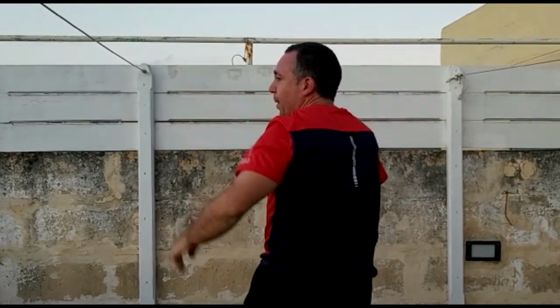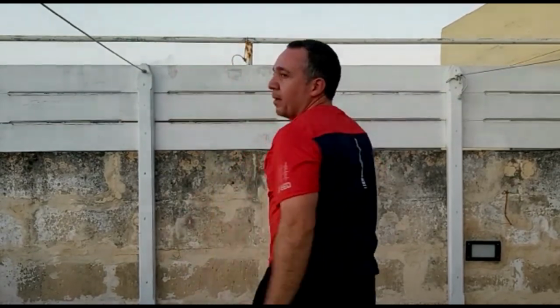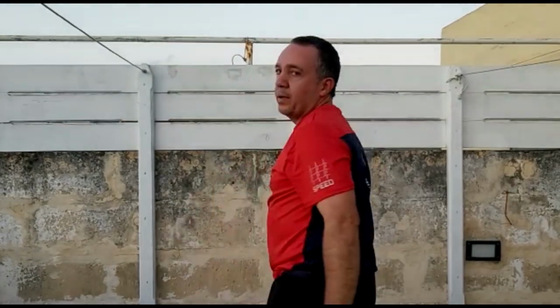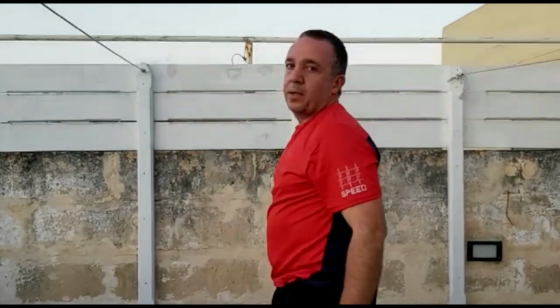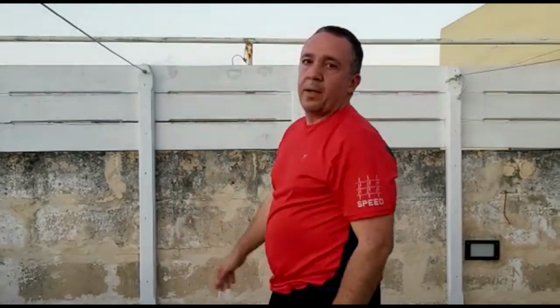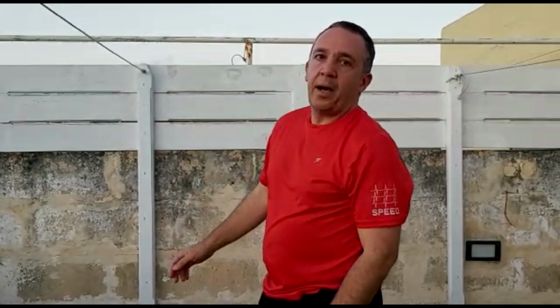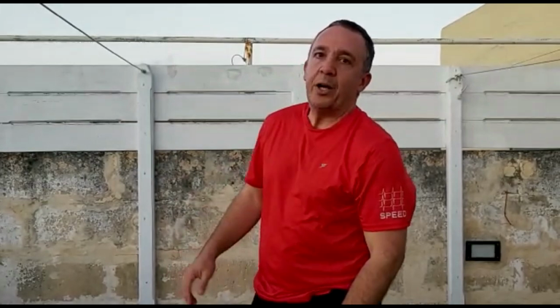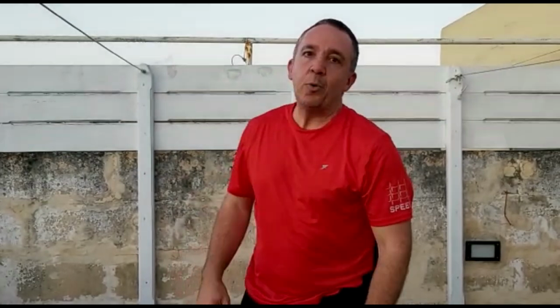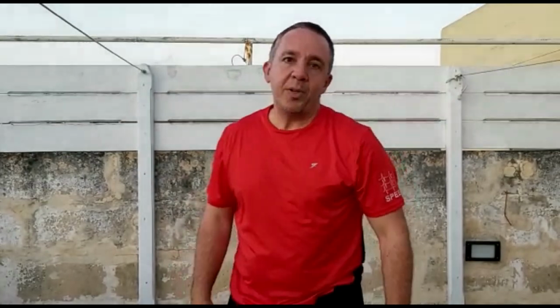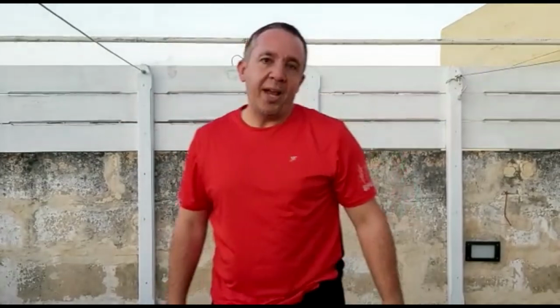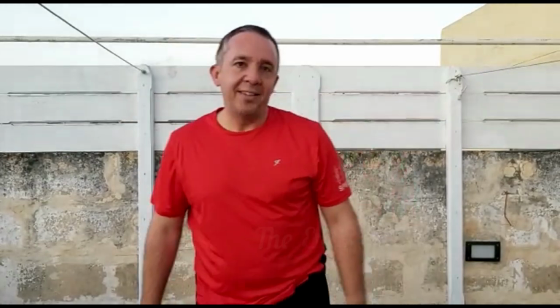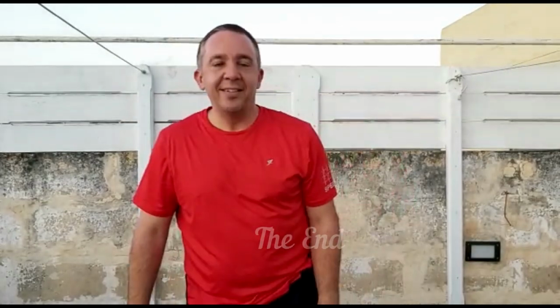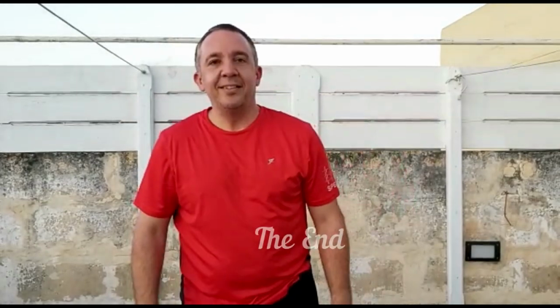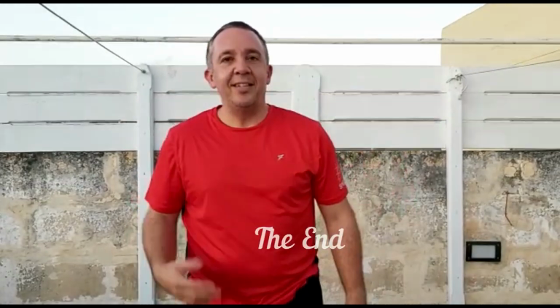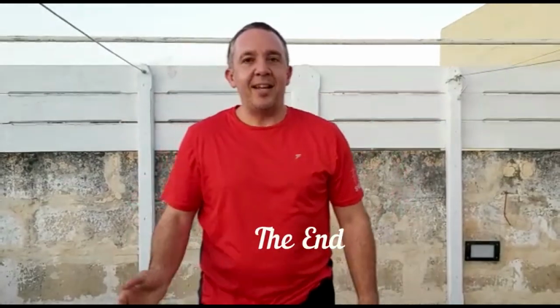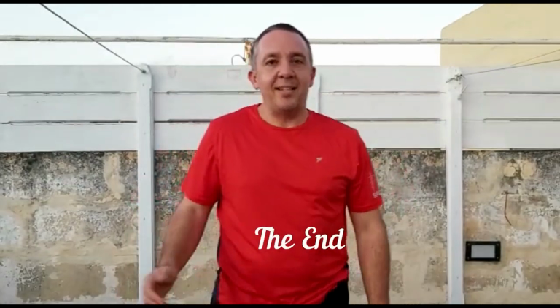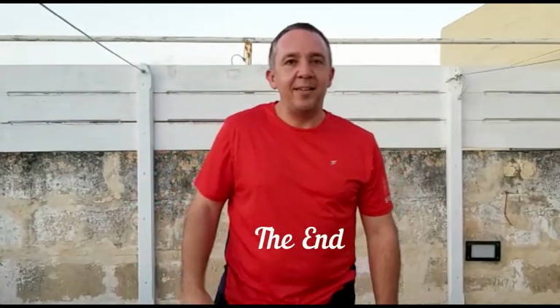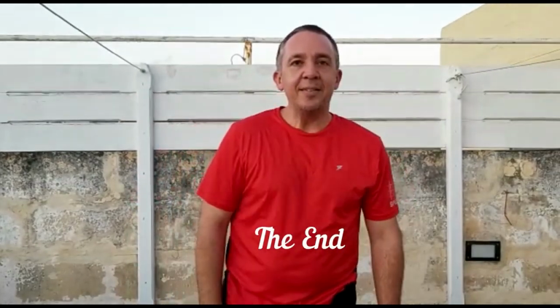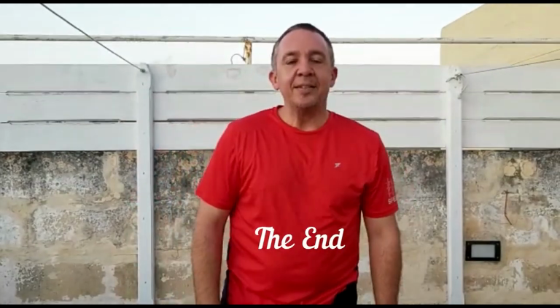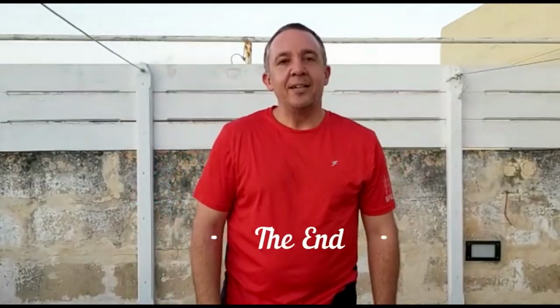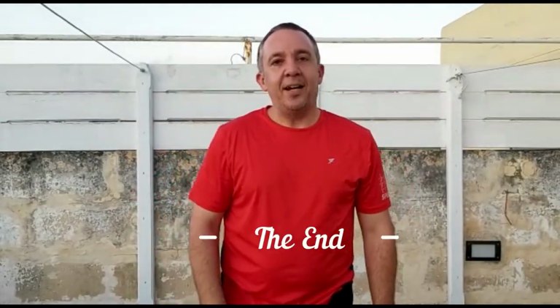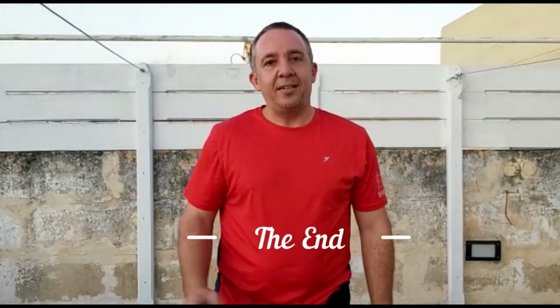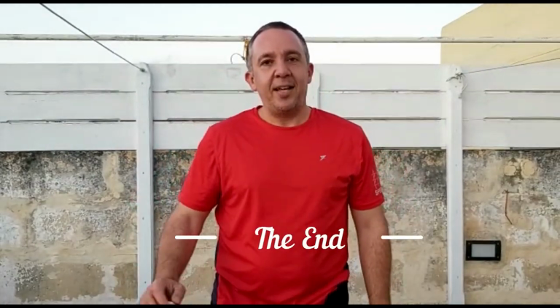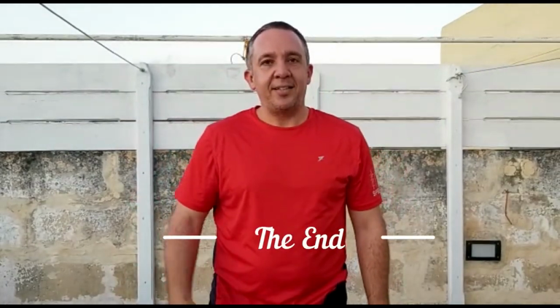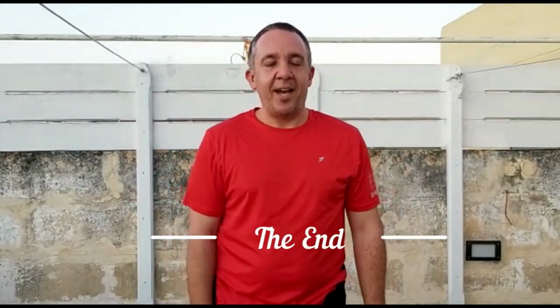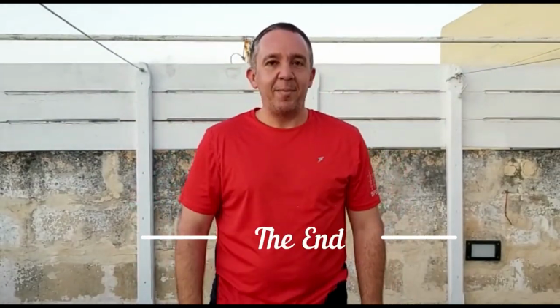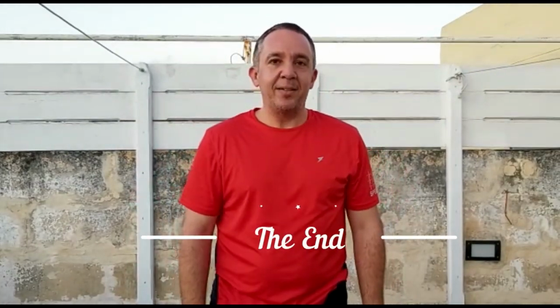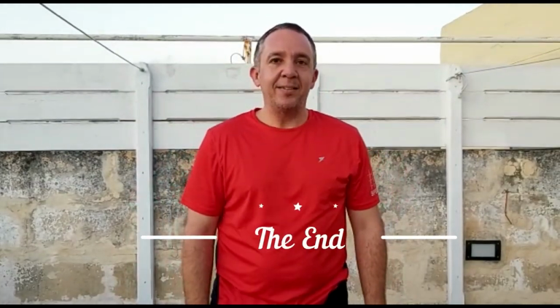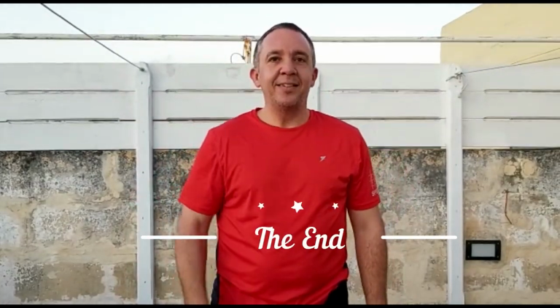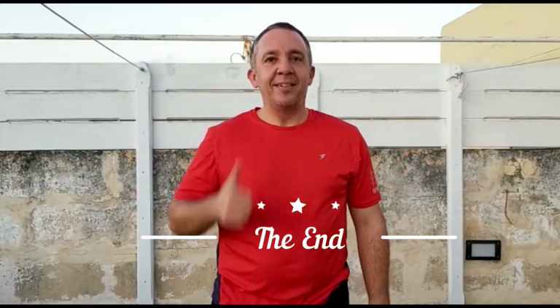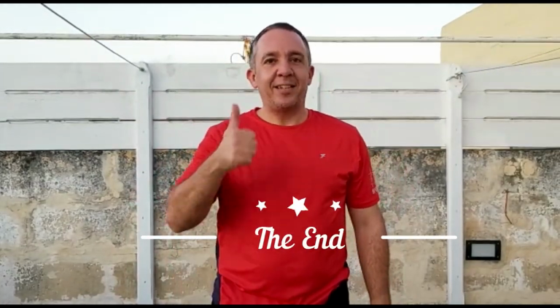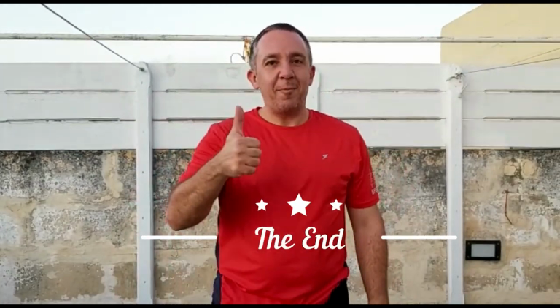I hope you liked this lesson. Until next time, keep it up!